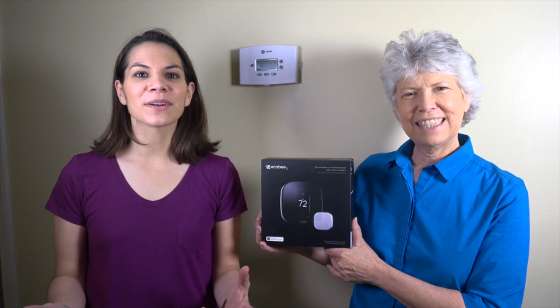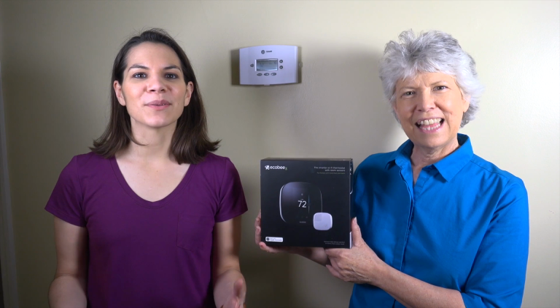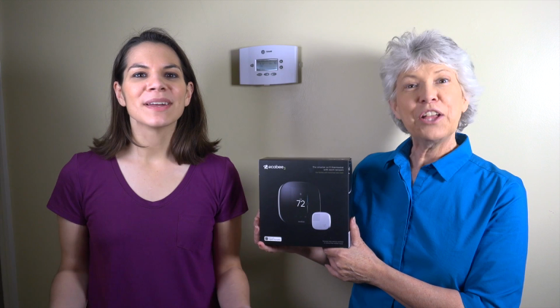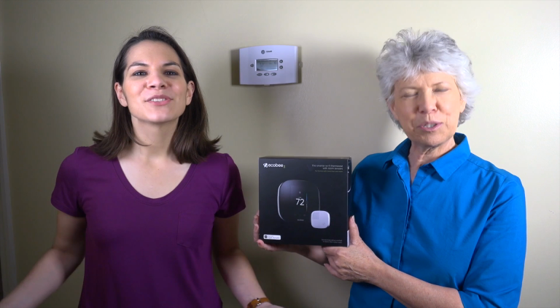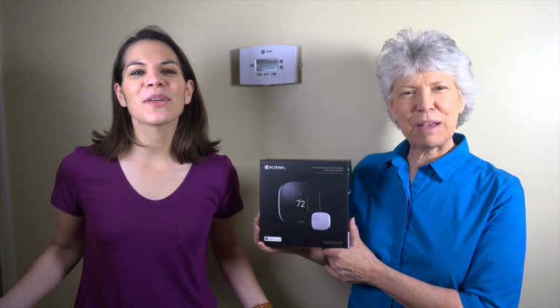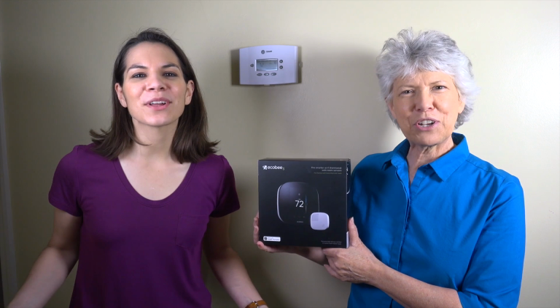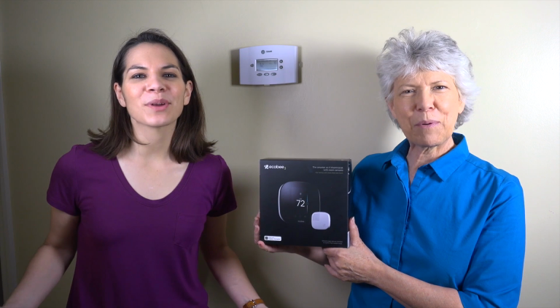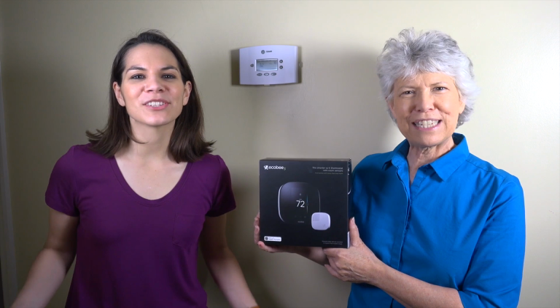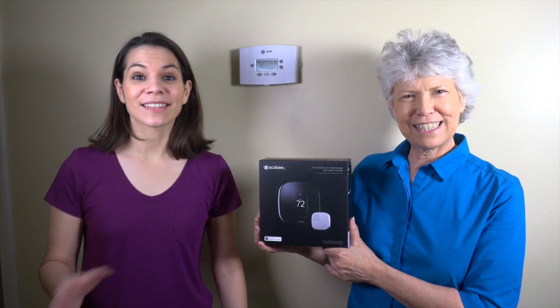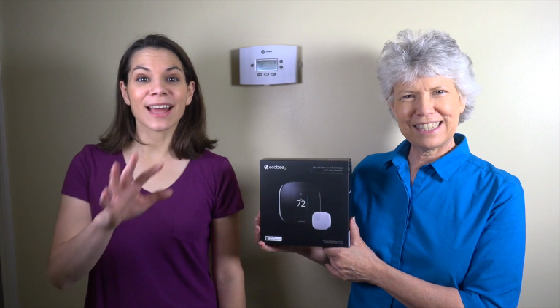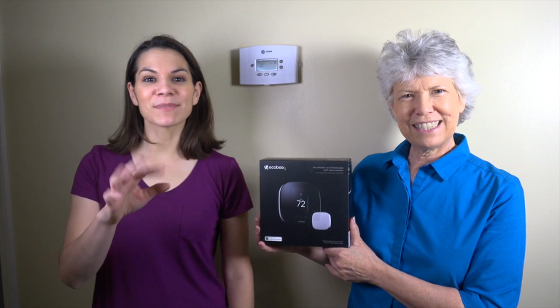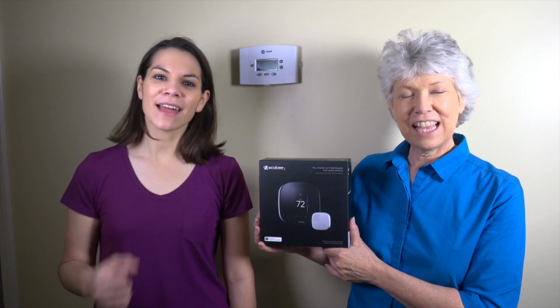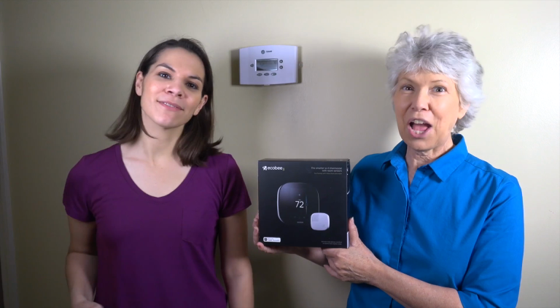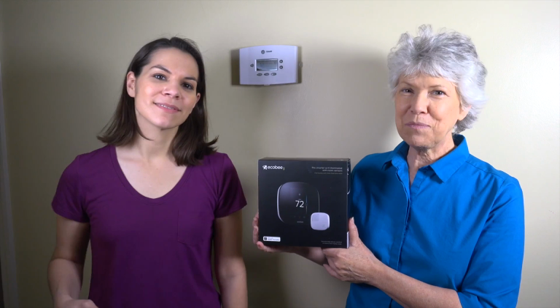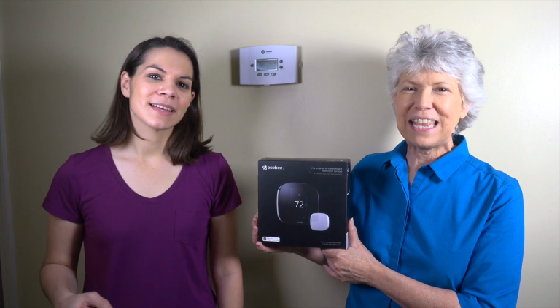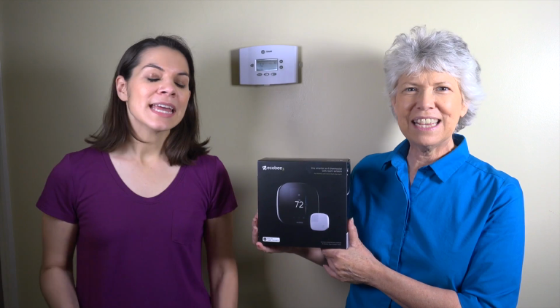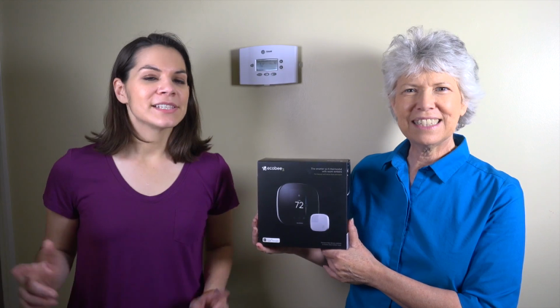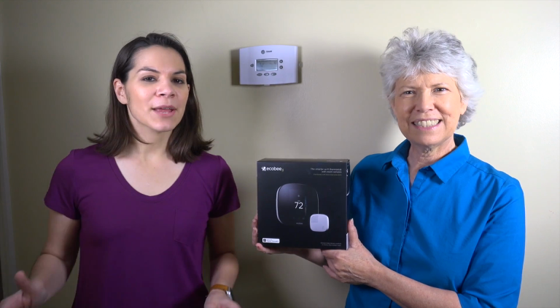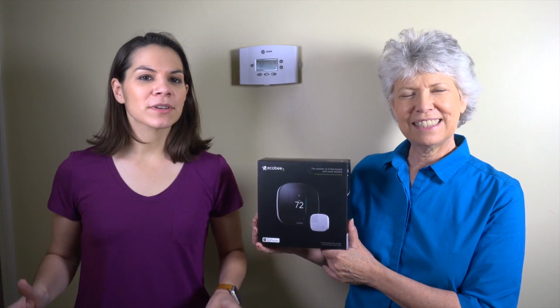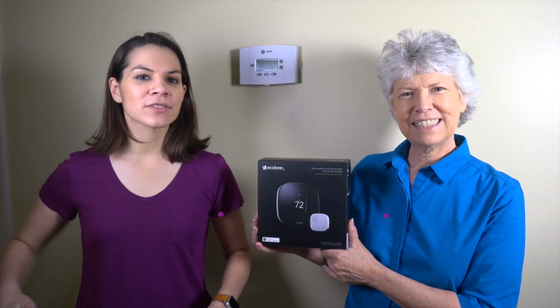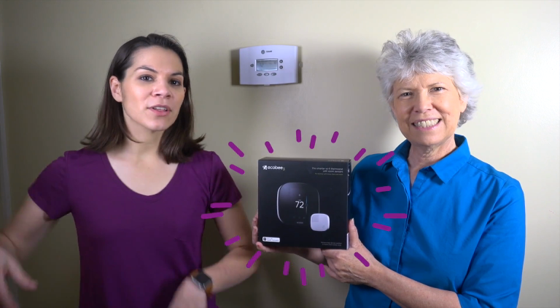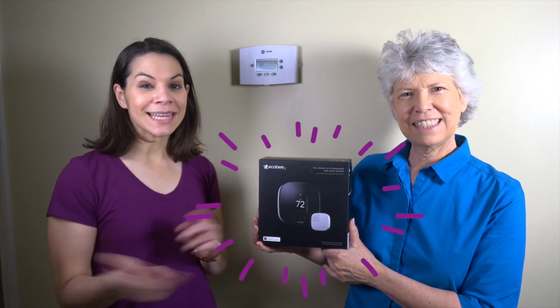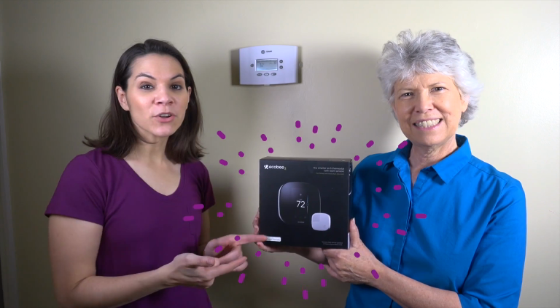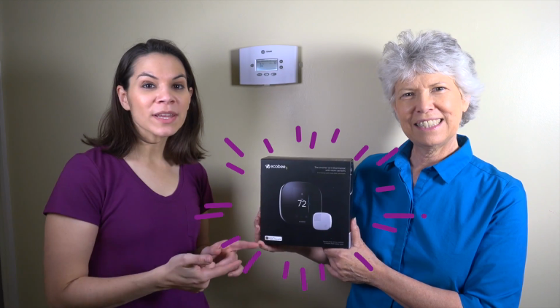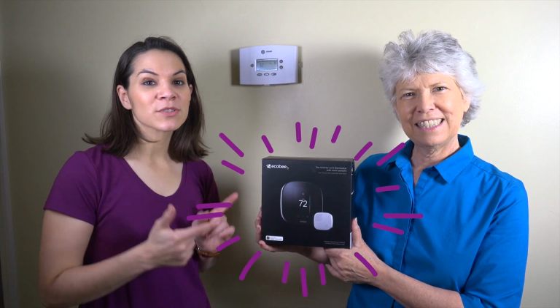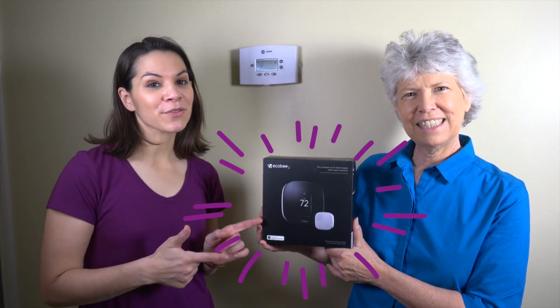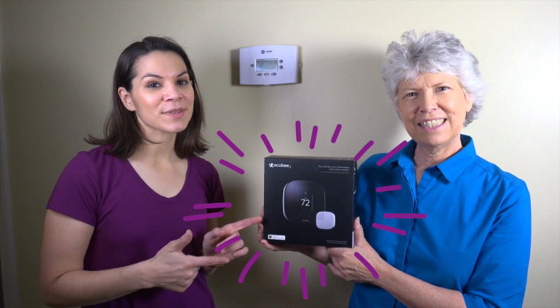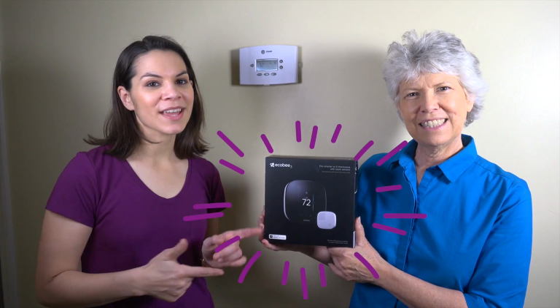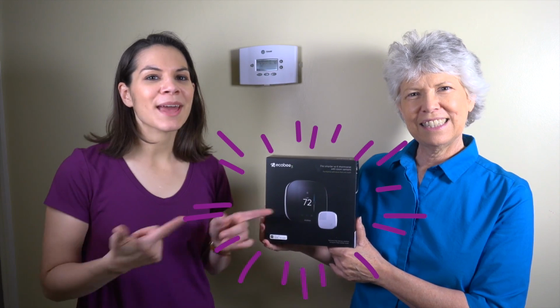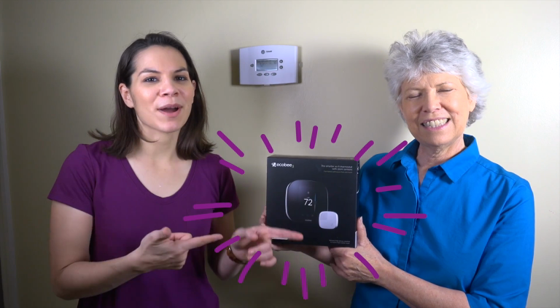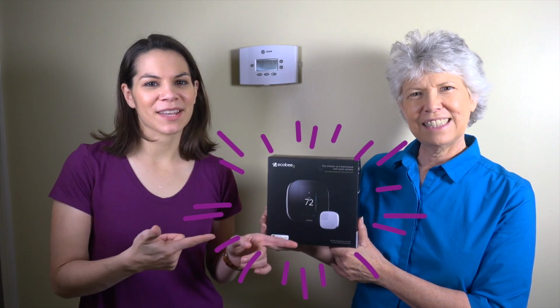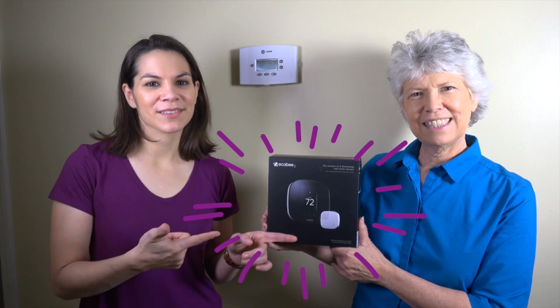Welcome to Mother Daughter Projects. I'm Steph. I'm Vicki. And today we're going to install an Ecobee smart thermostat at Mom's house.